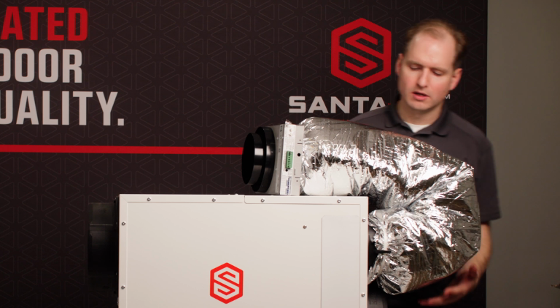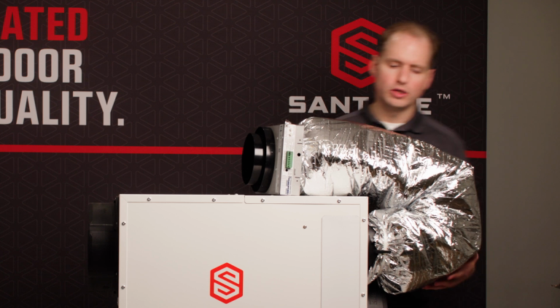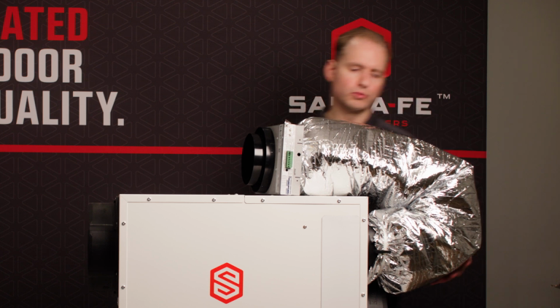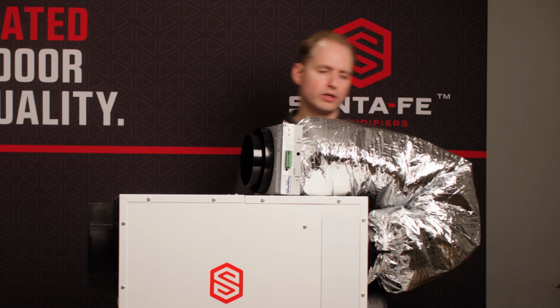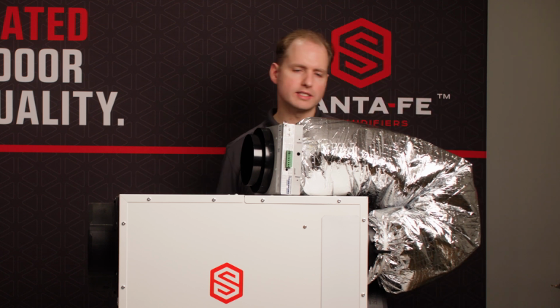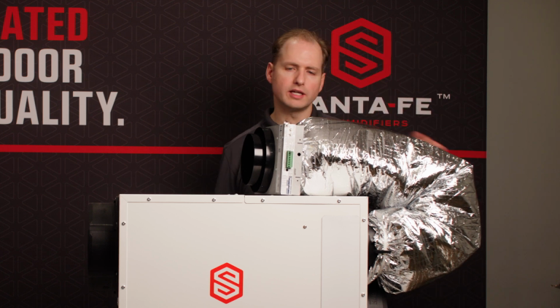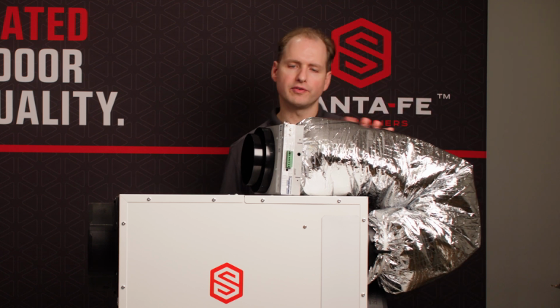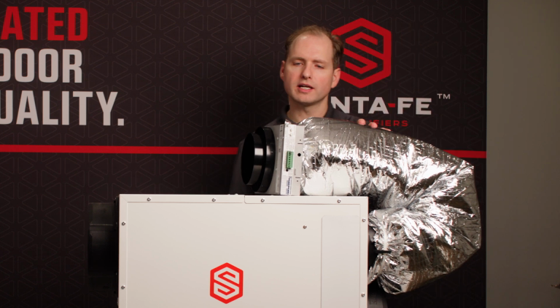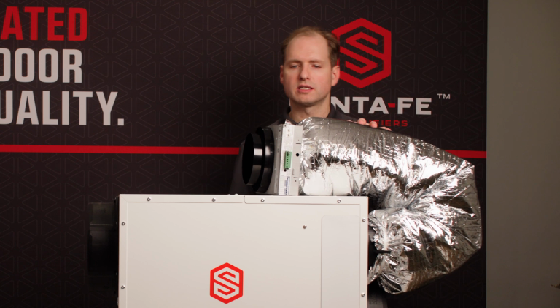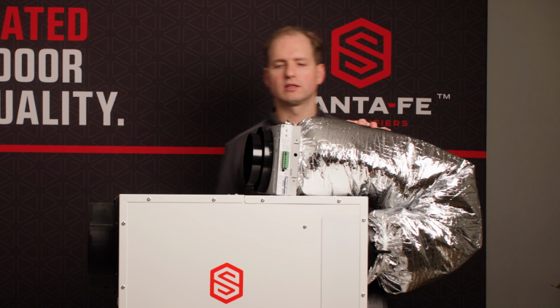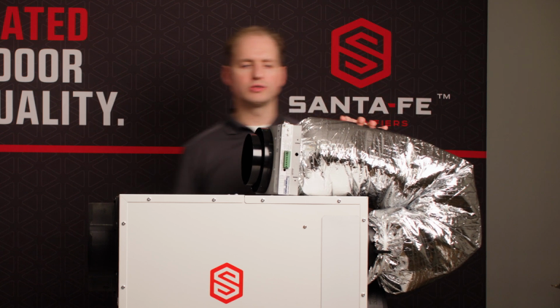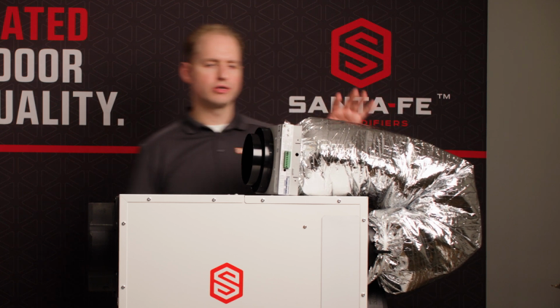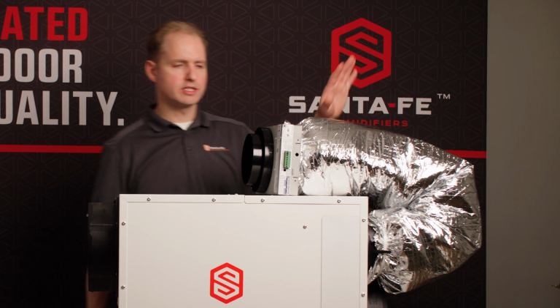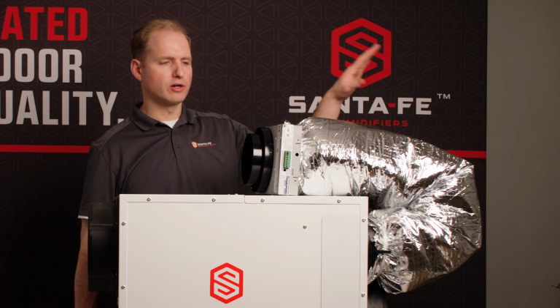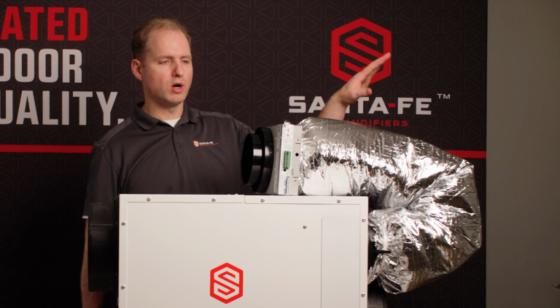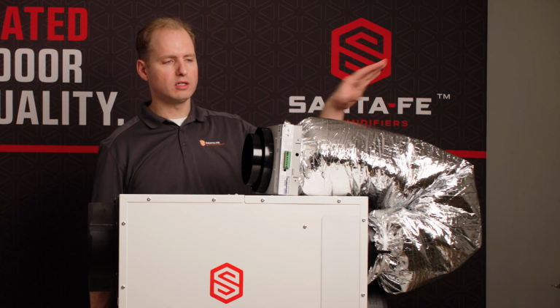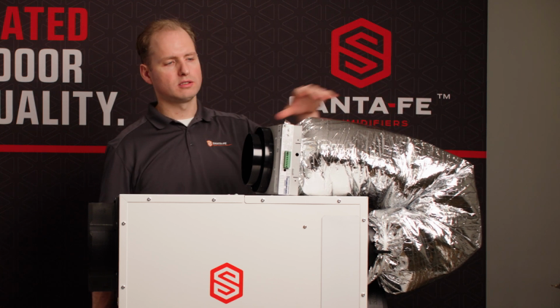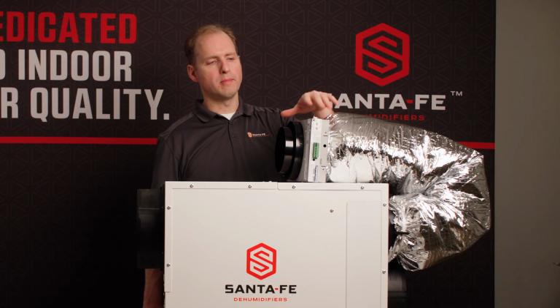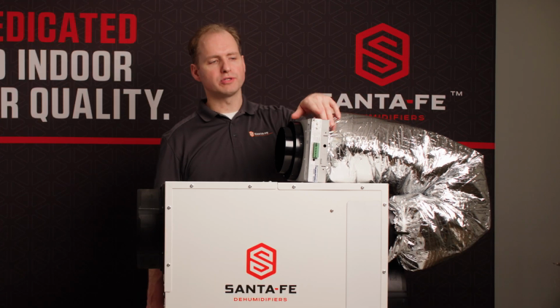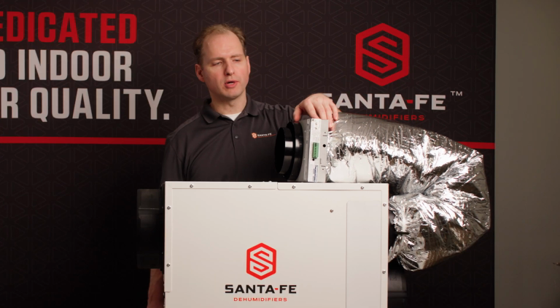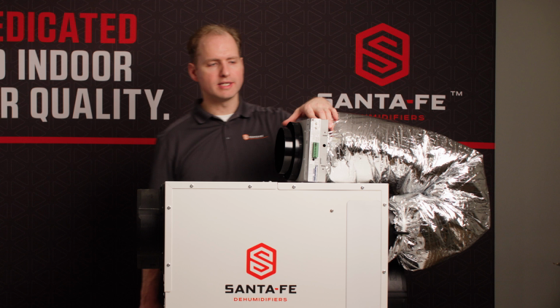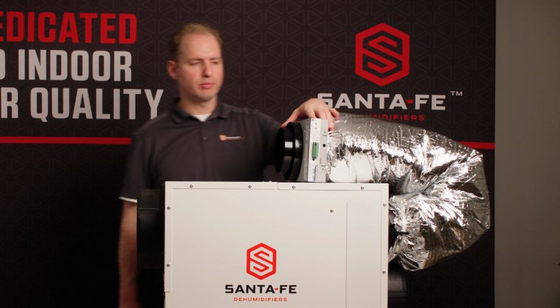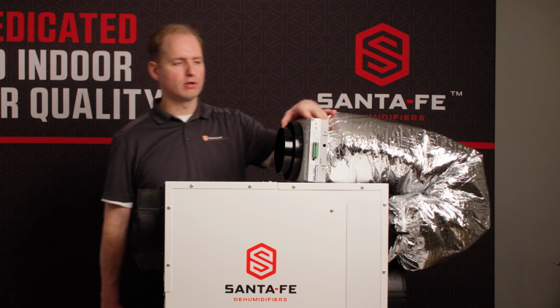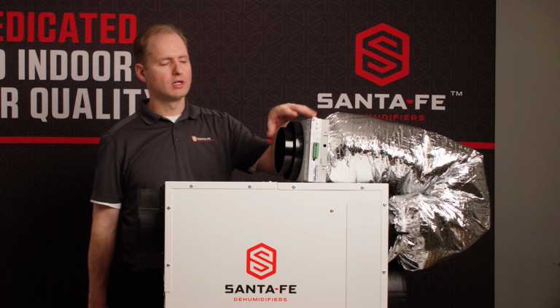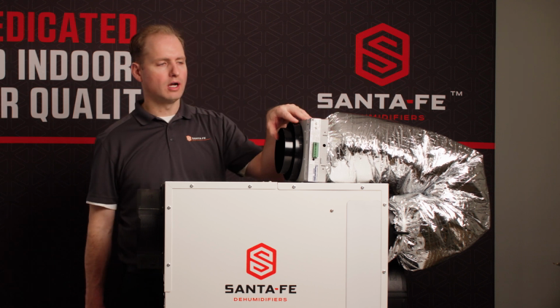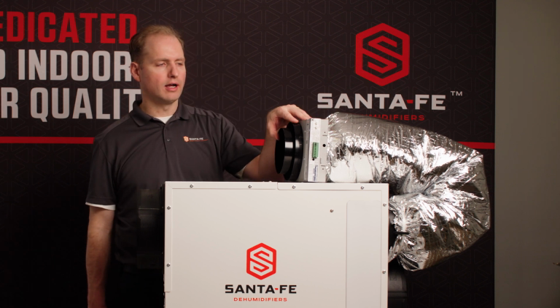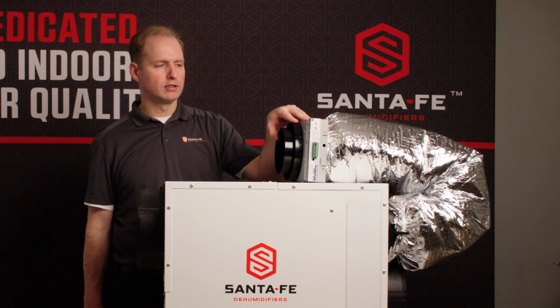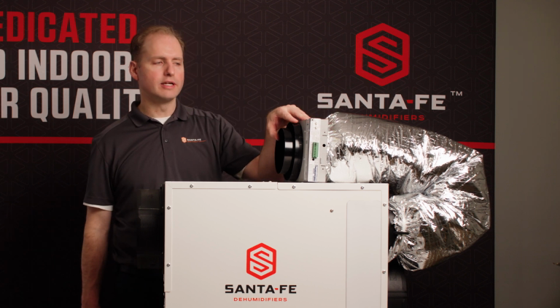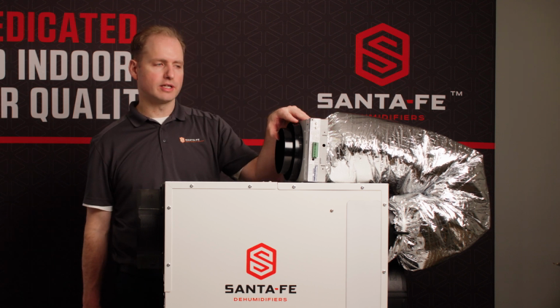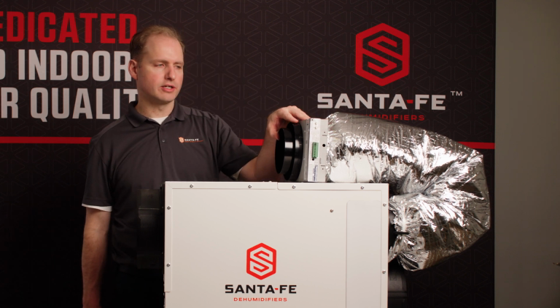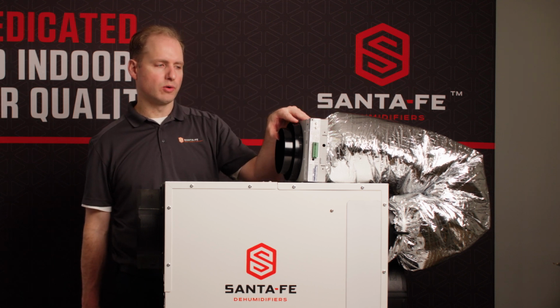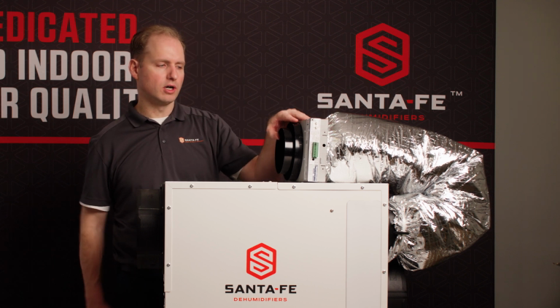You would run the insulated flex close to your exterior wall and mount the Smart Damper near the exterior wall.